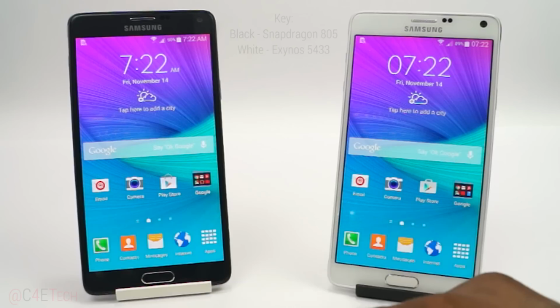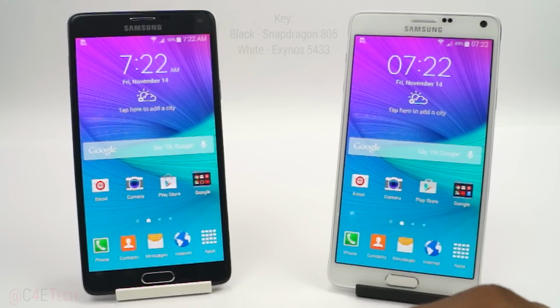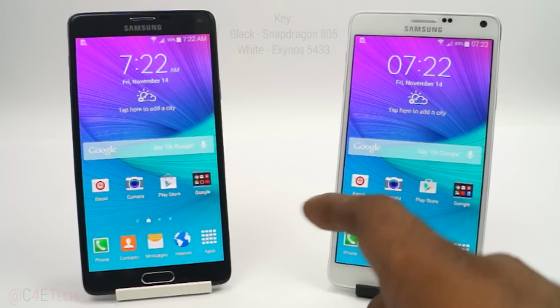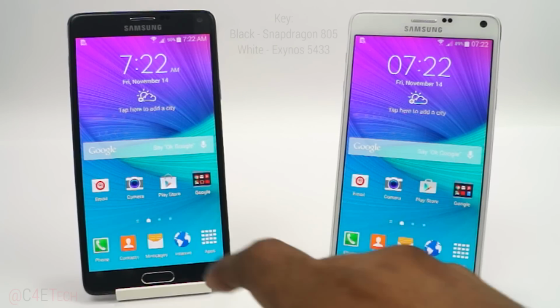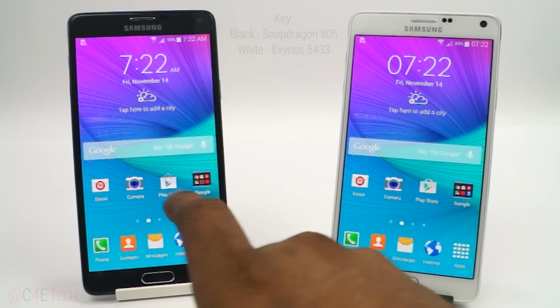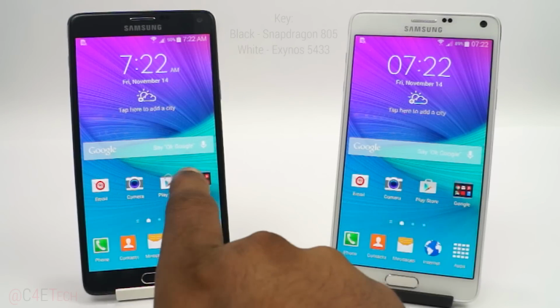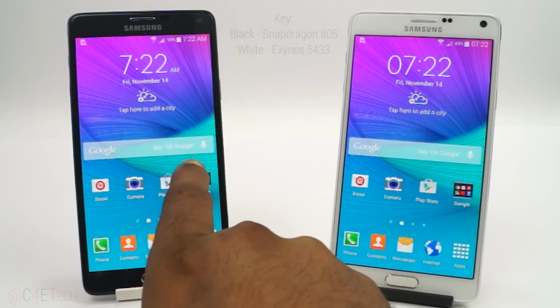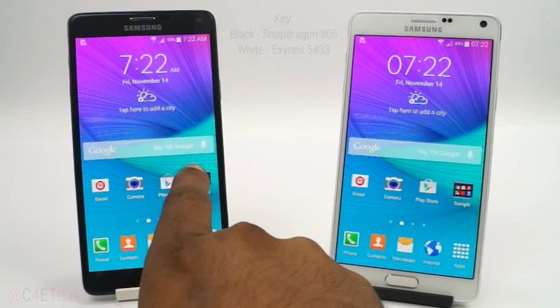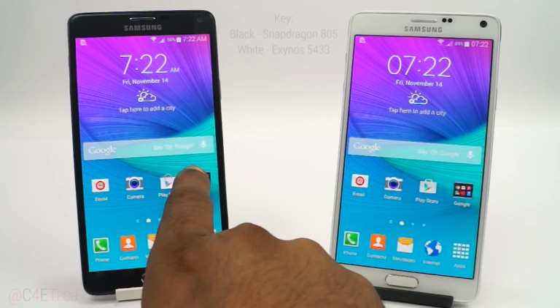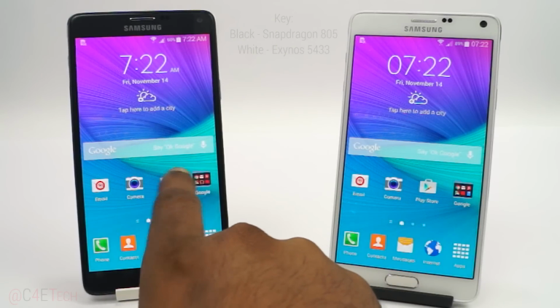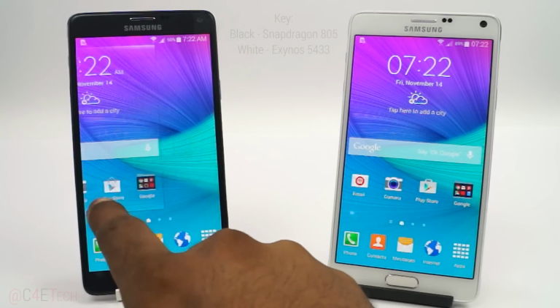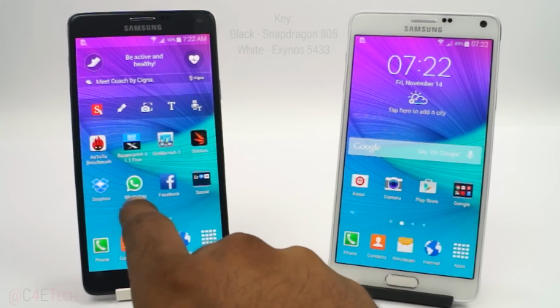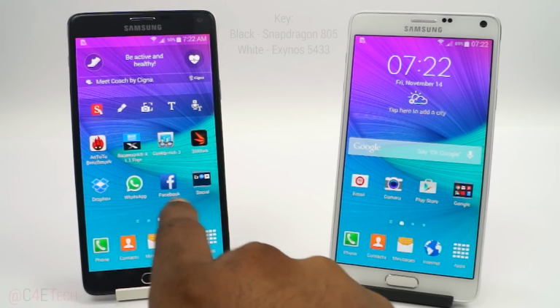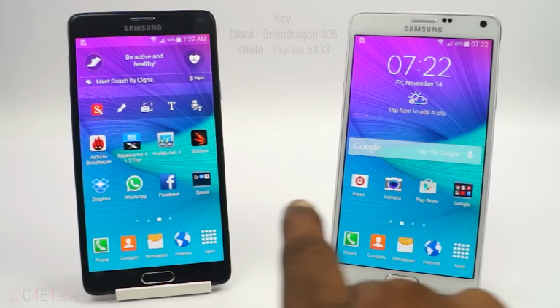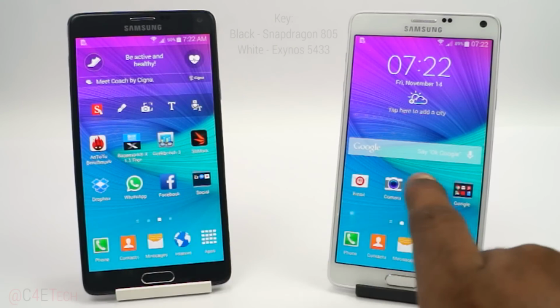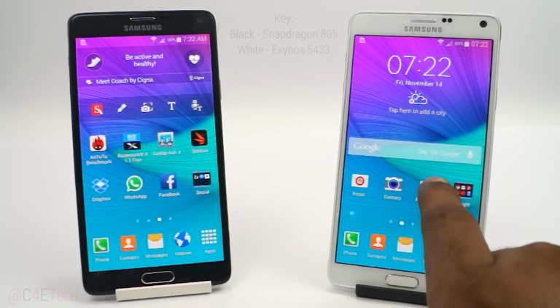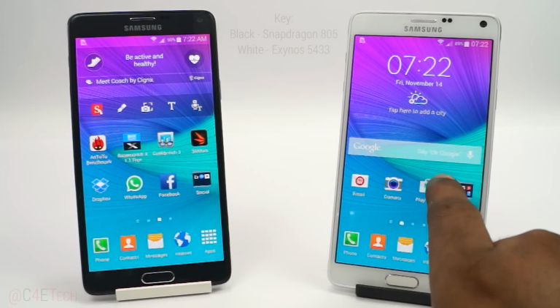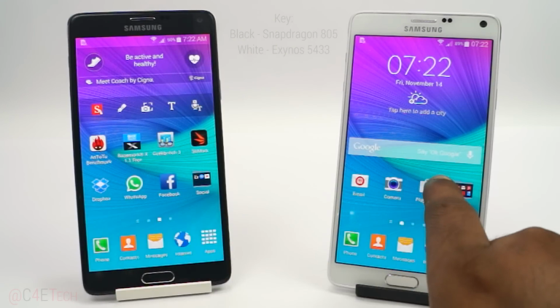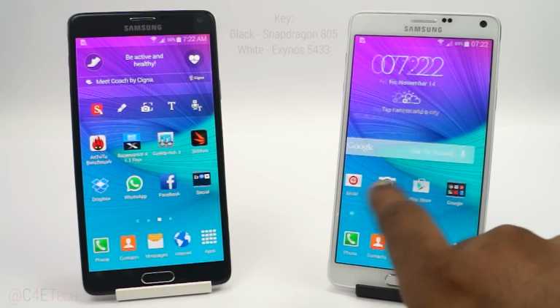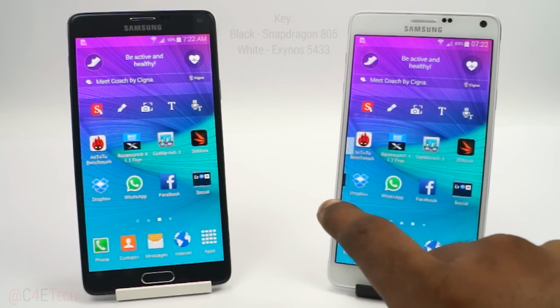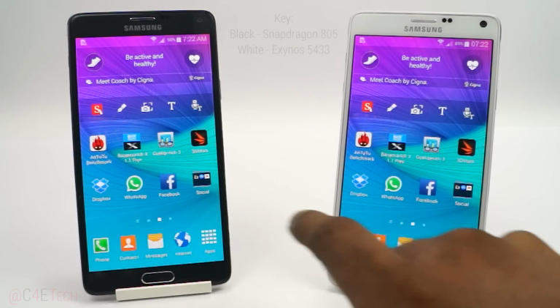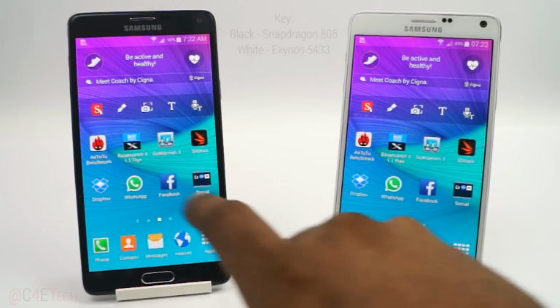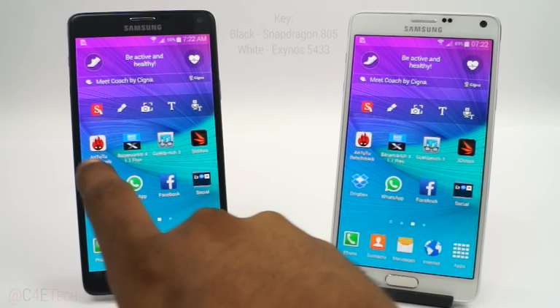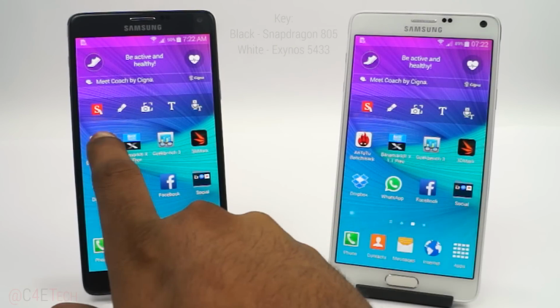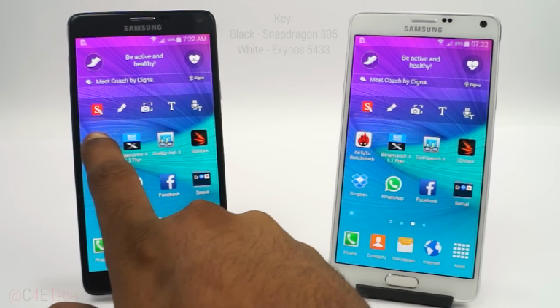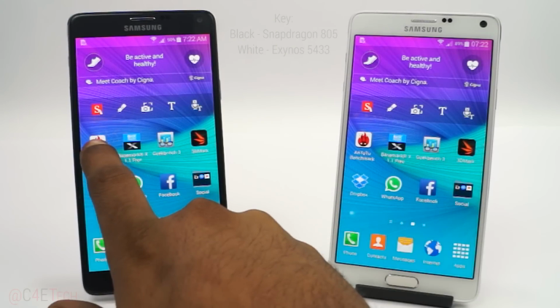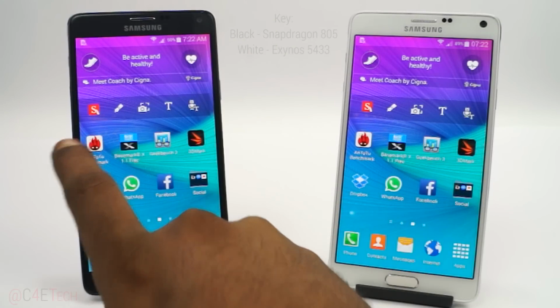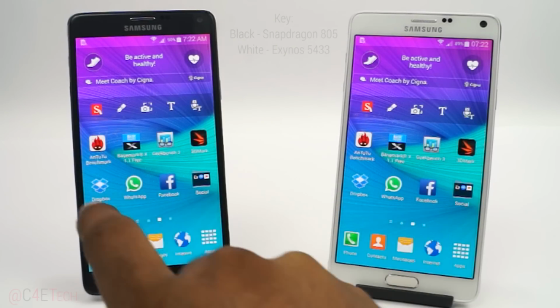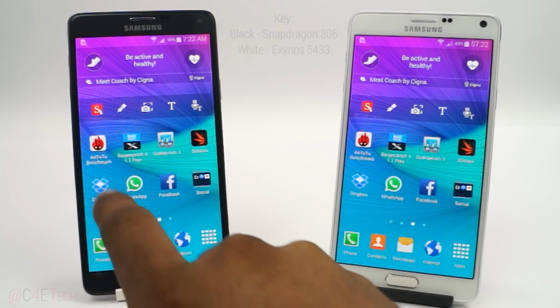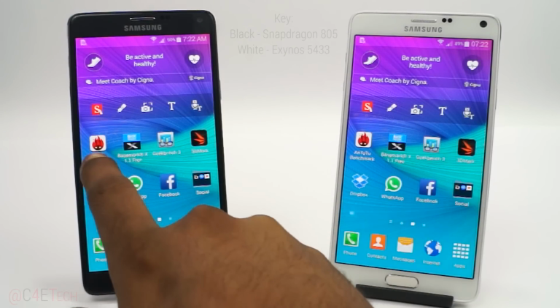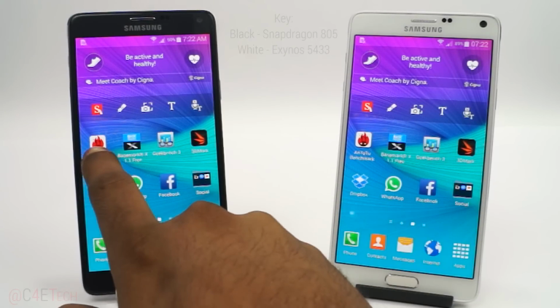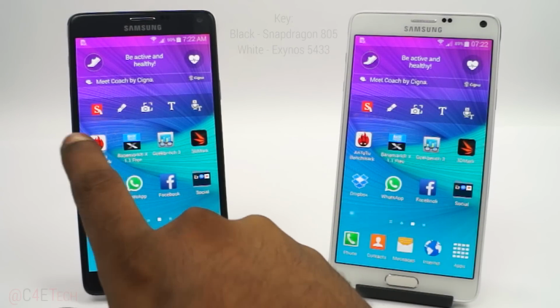But again, too early to tell, so let's go ahead and get started with the benchmarks. First off, AnTuTu.